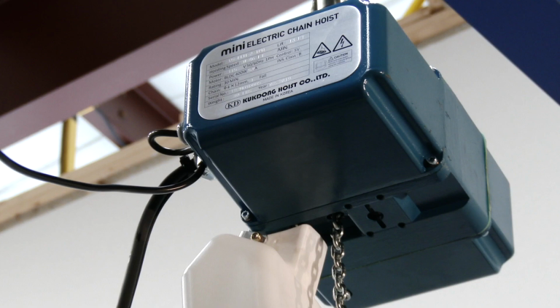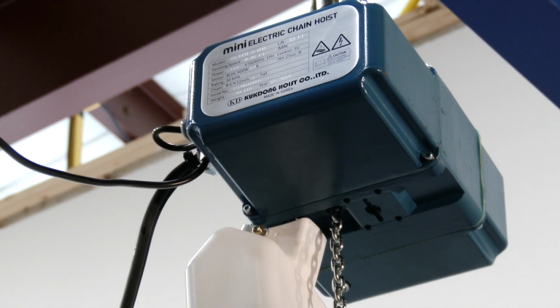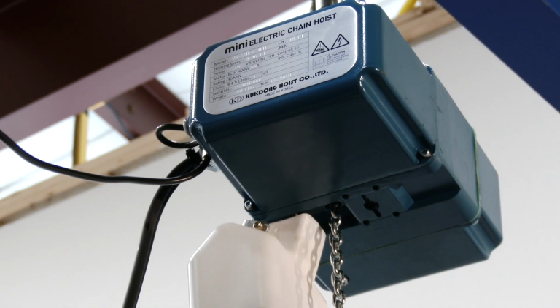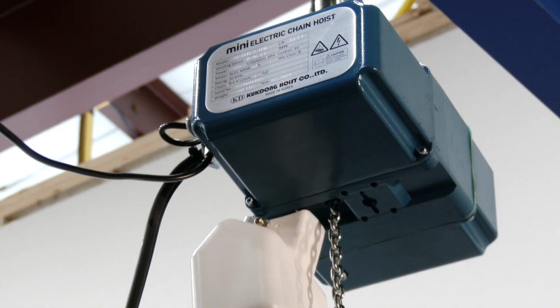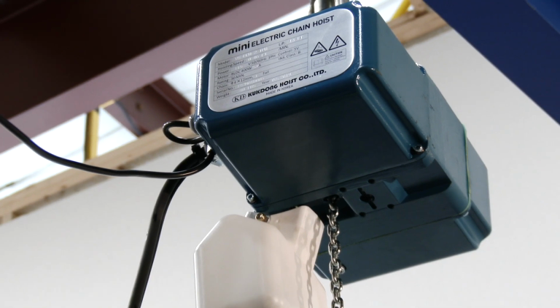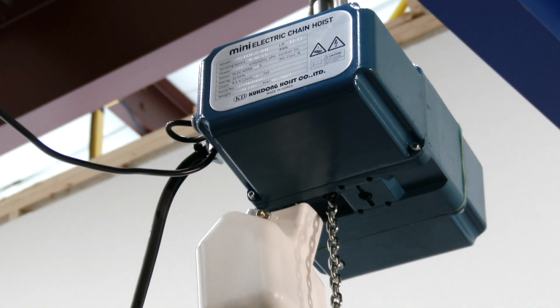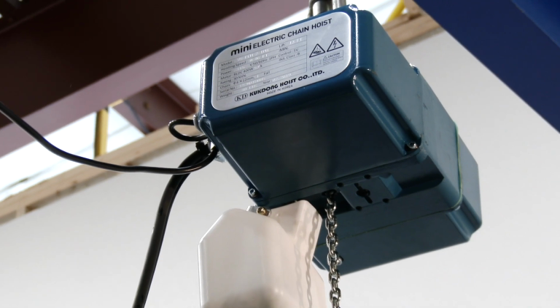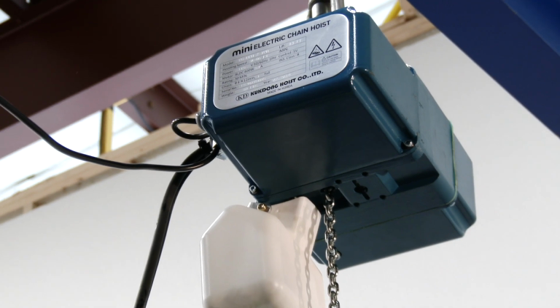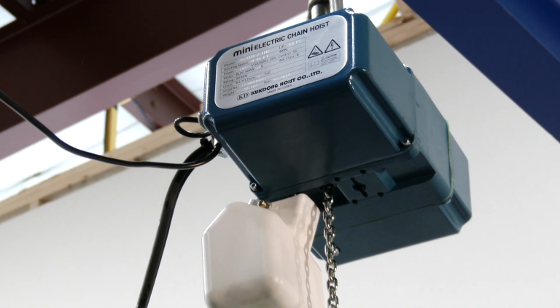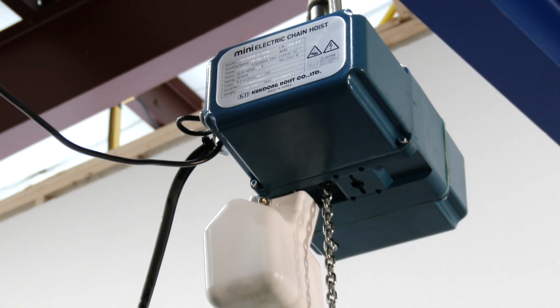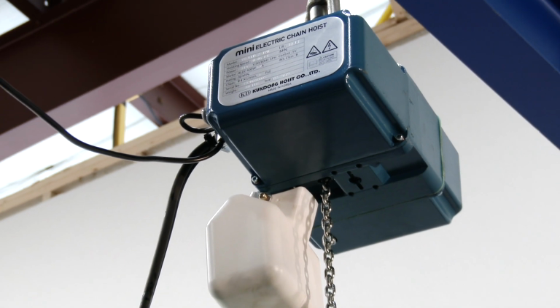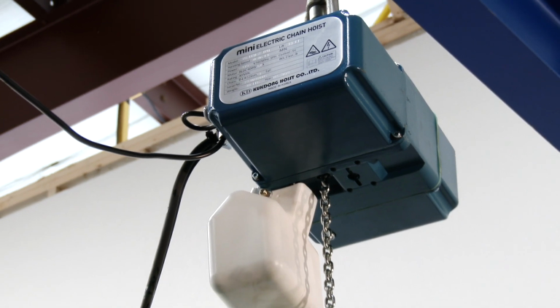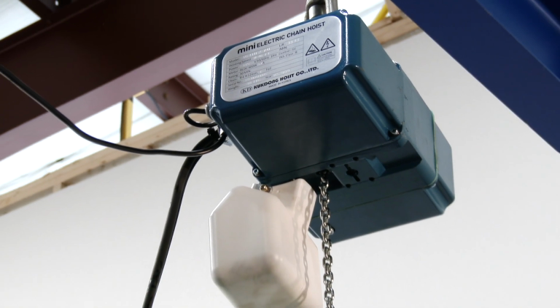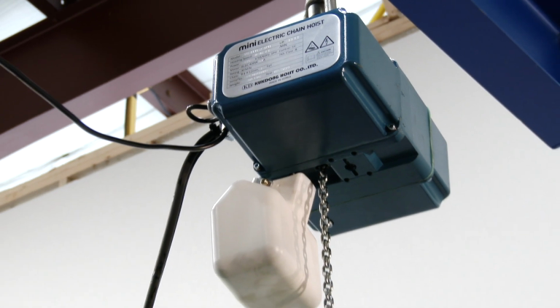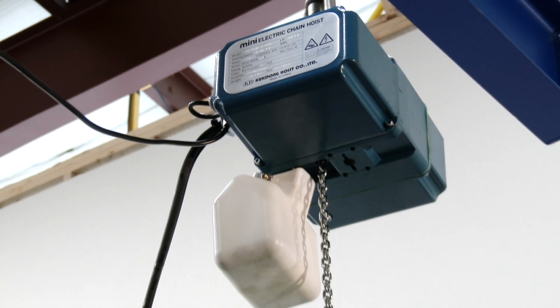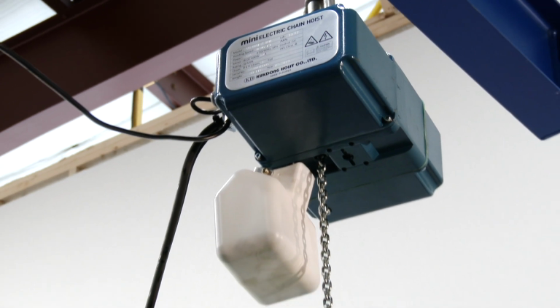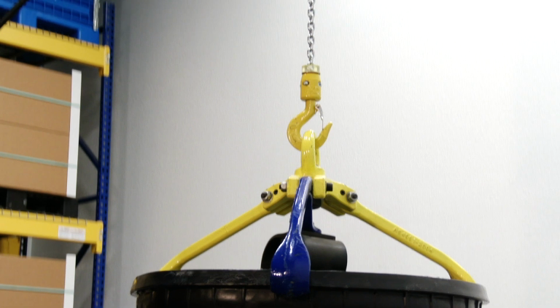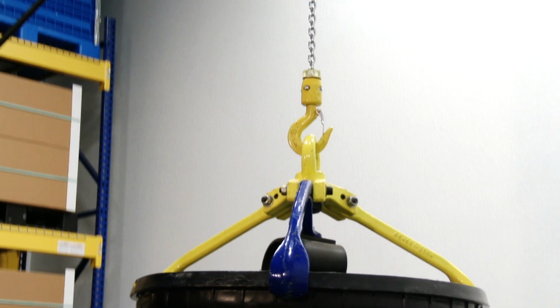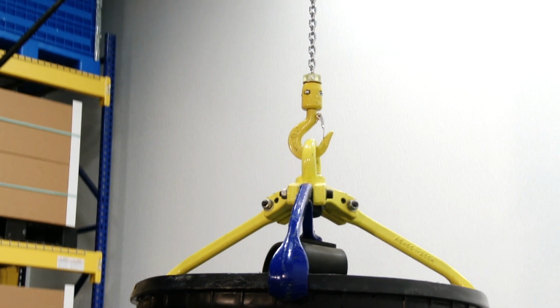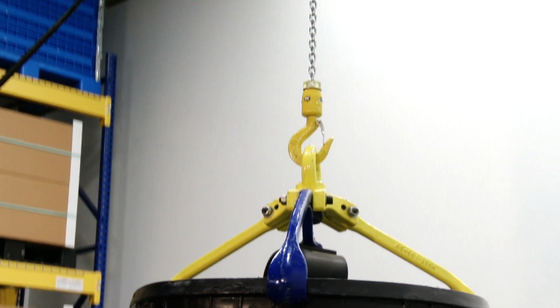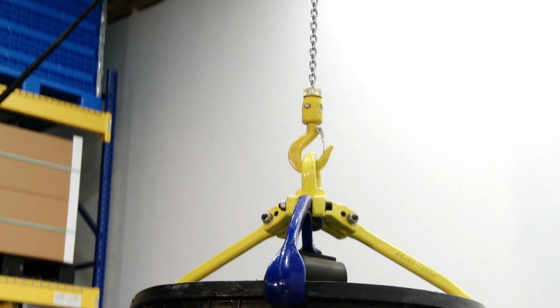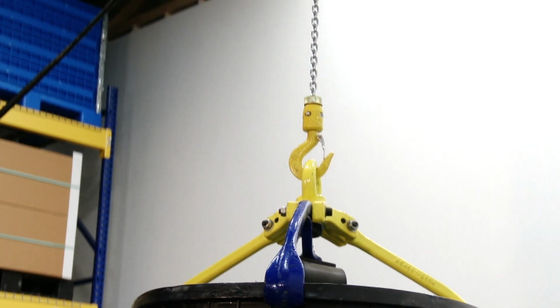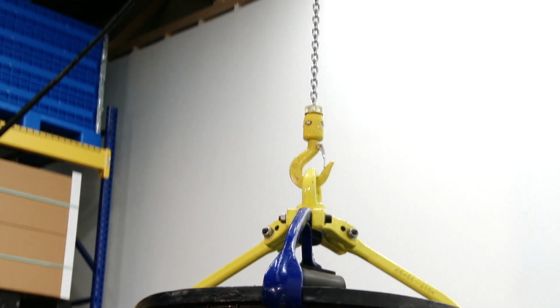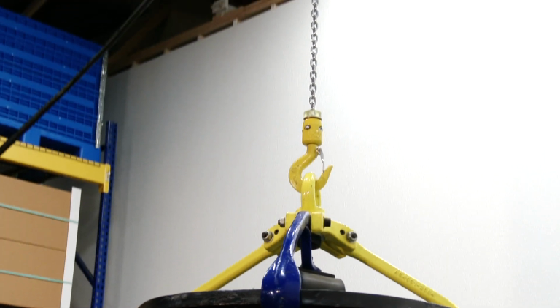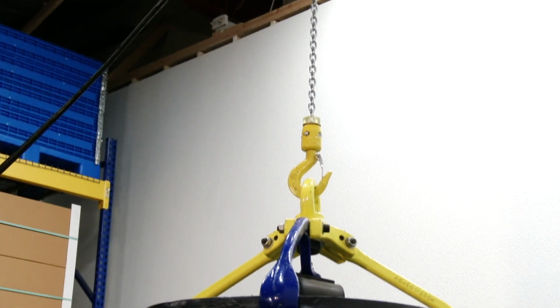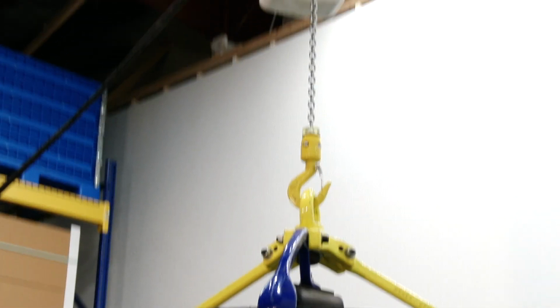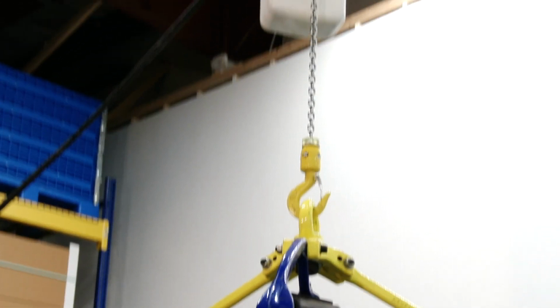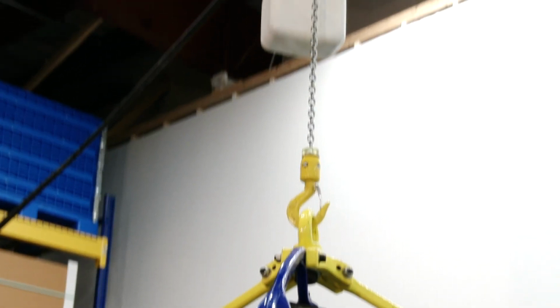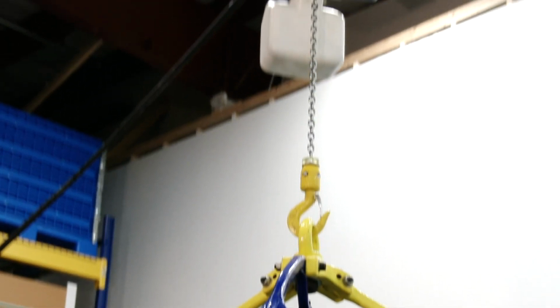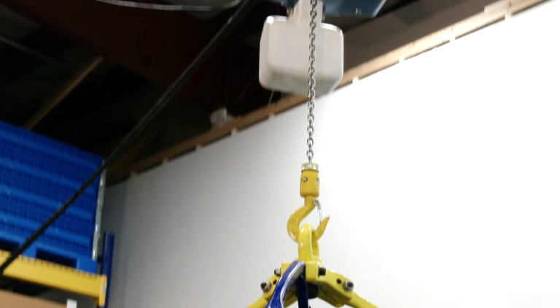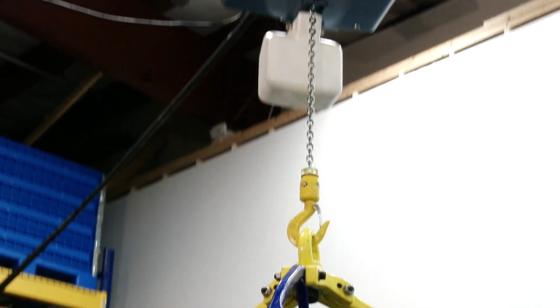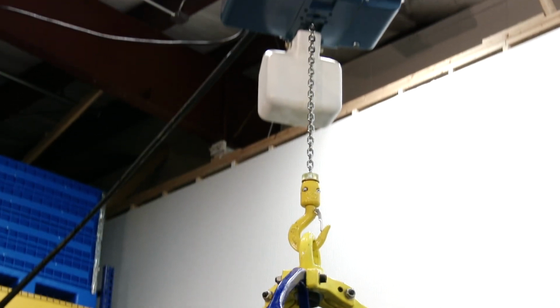For lifting products quicker and faster, check out our line of variable speed electric chain hoists.